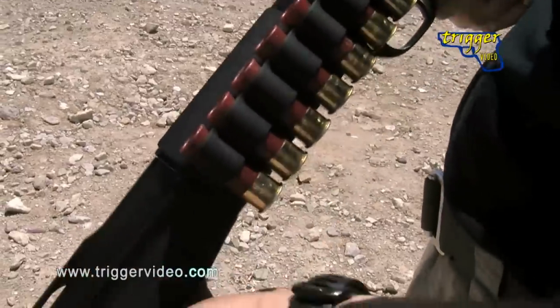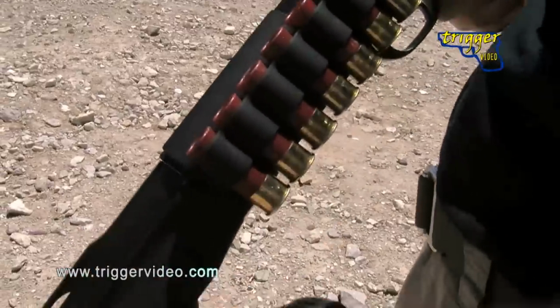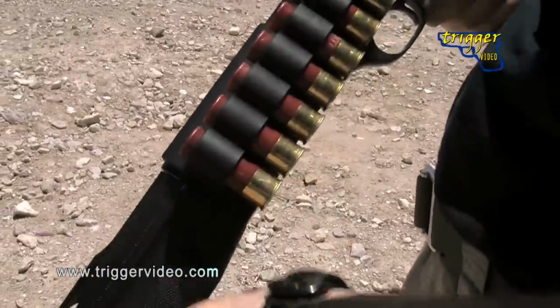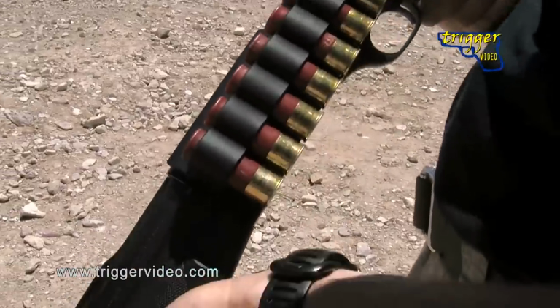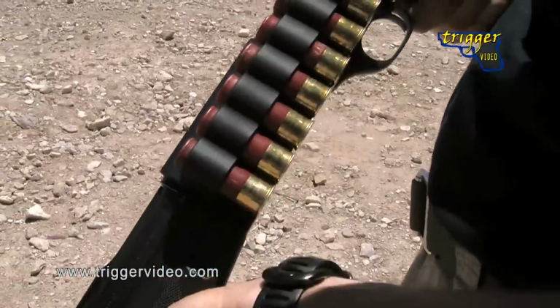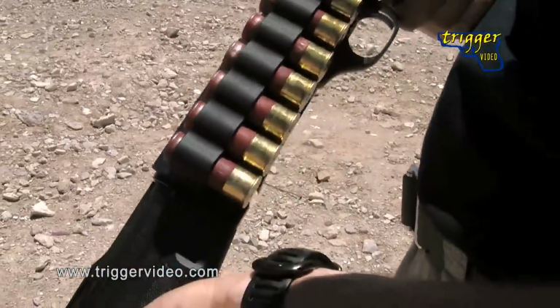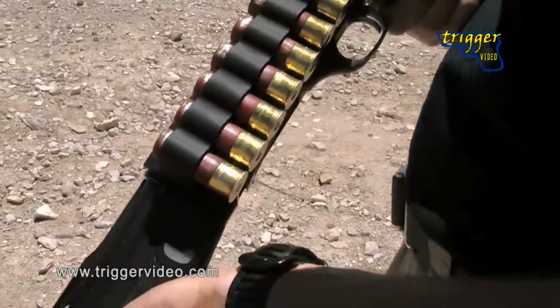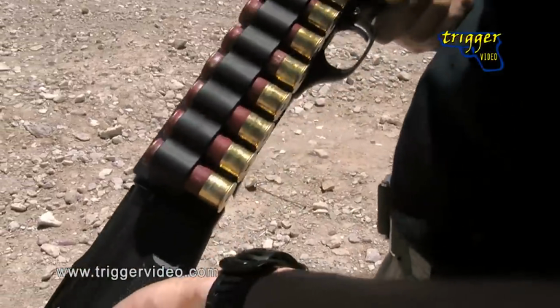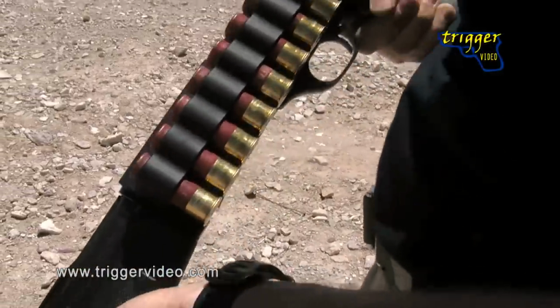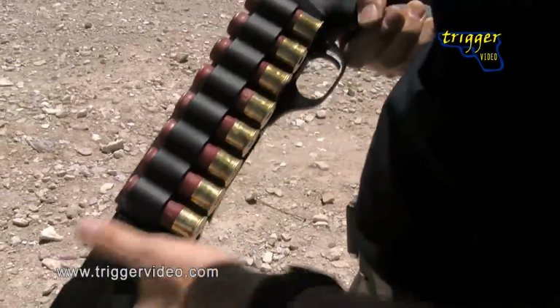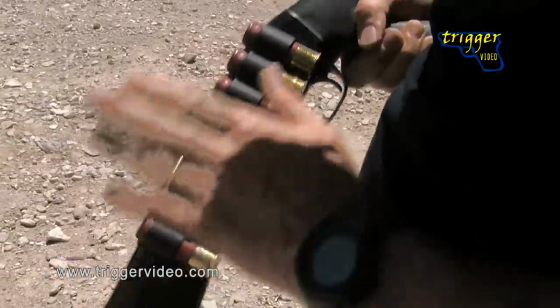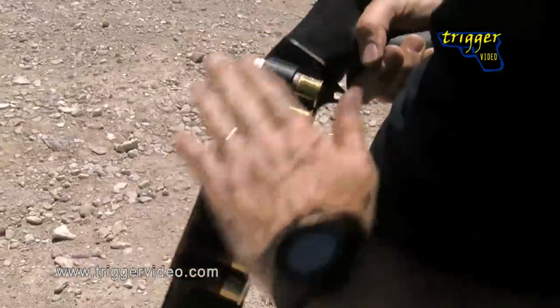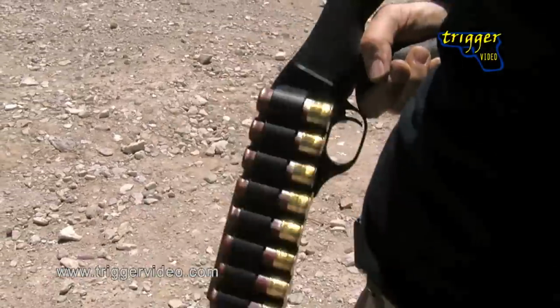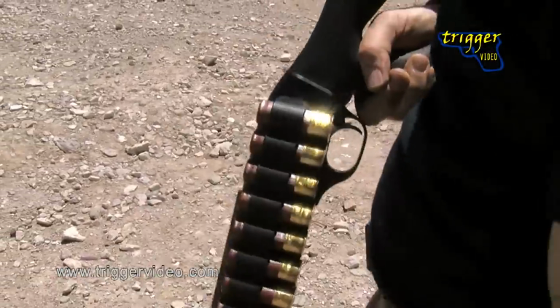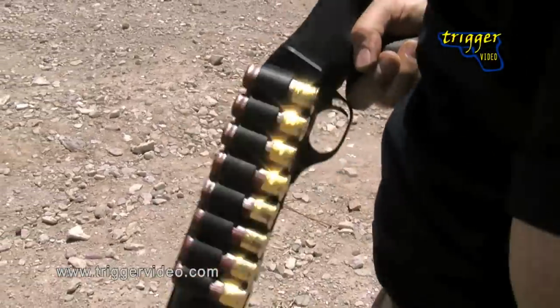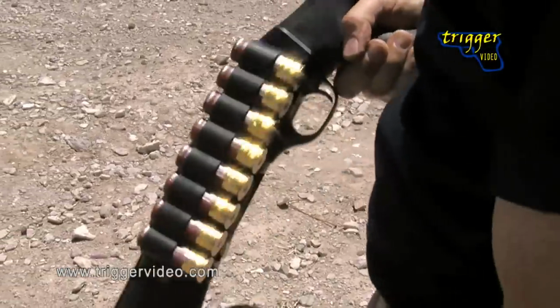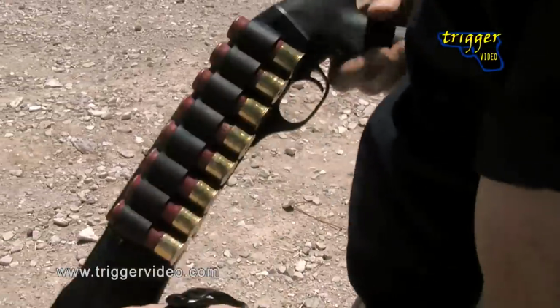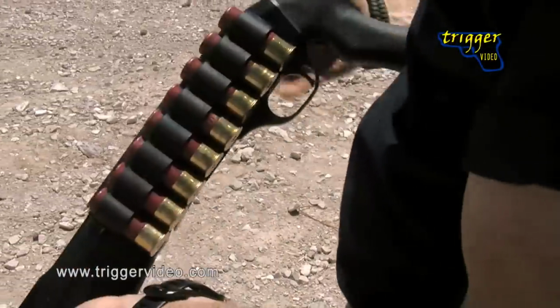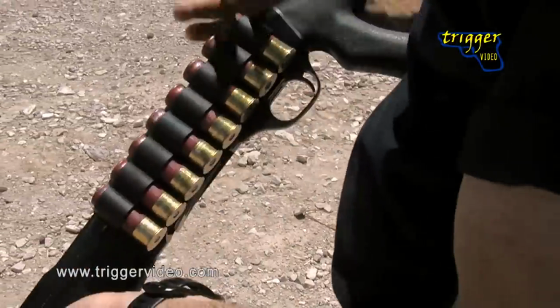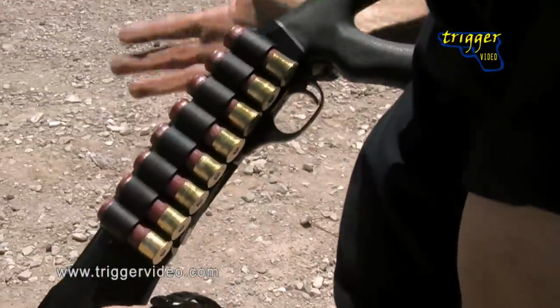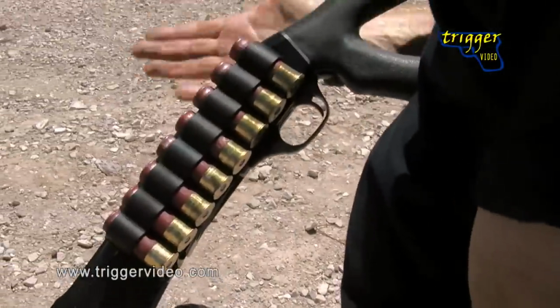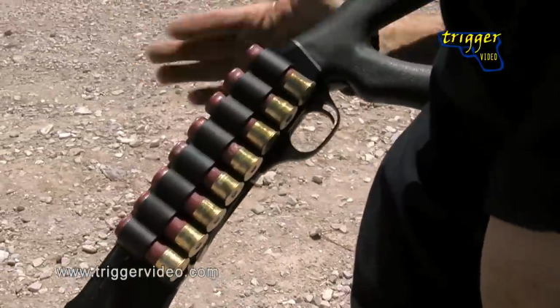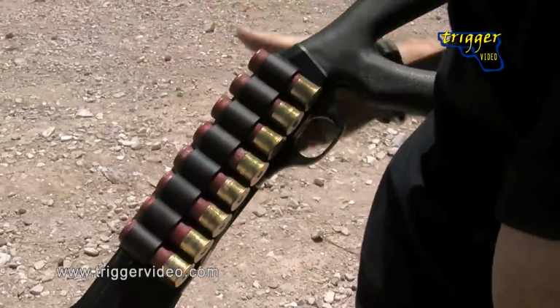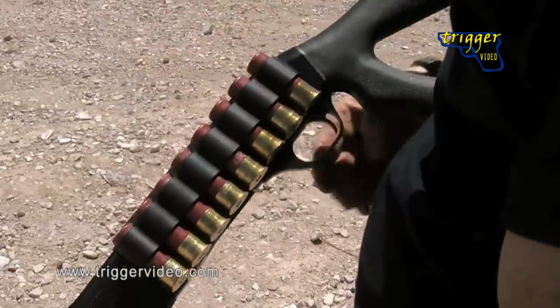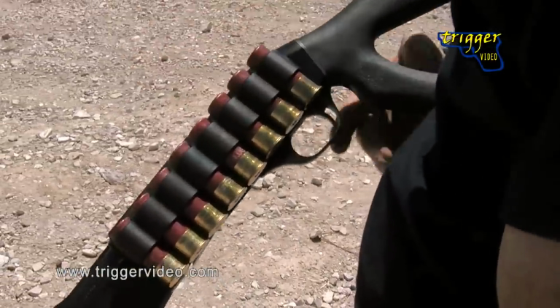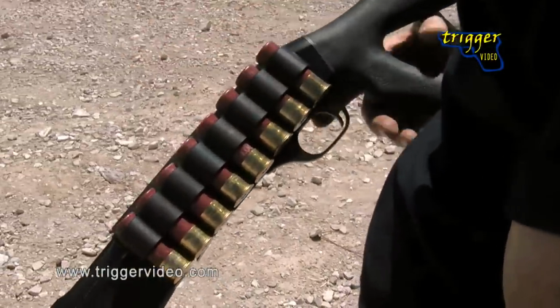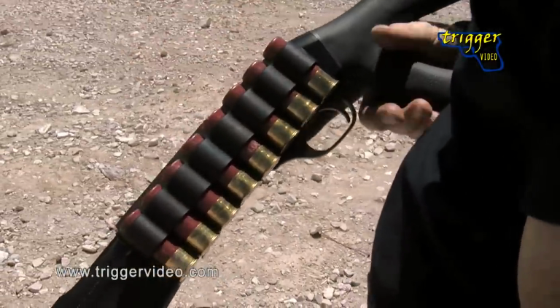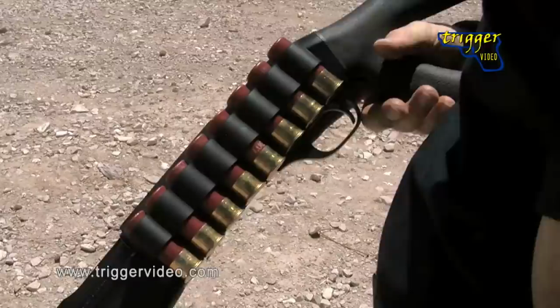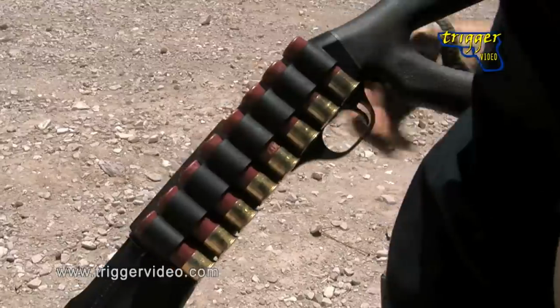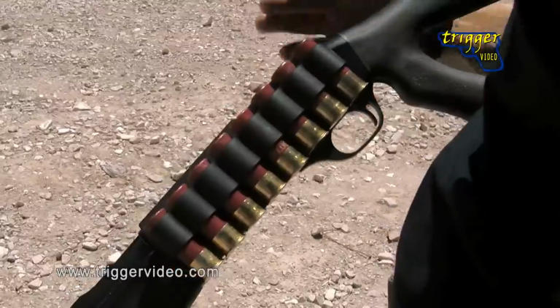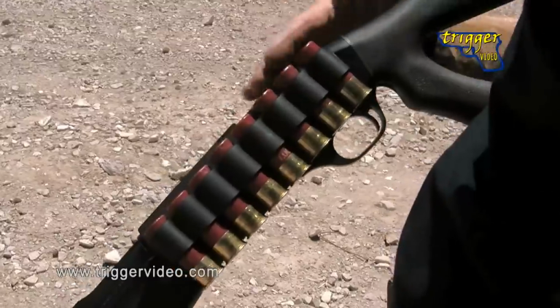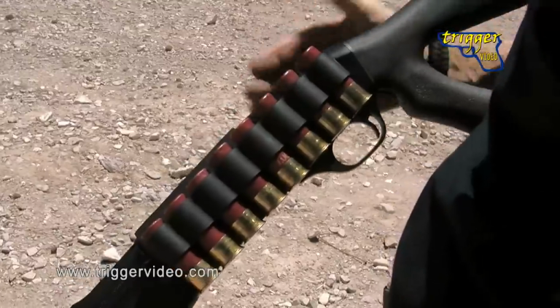On this particular shotgun, I've got a Mesa side saddle carrier — a good sturdy hard aluminum side saddle that holds my shells securely on the side of my weapon.